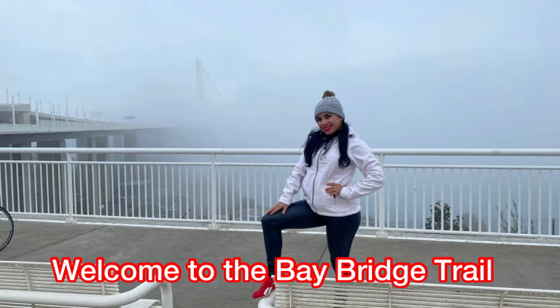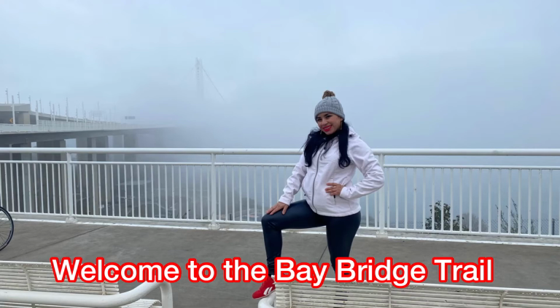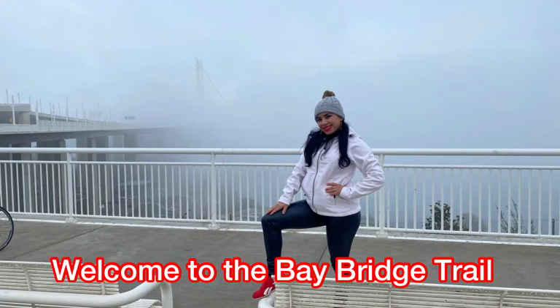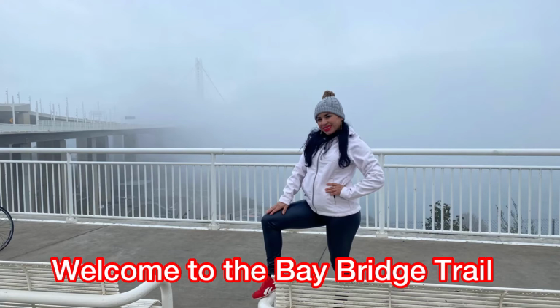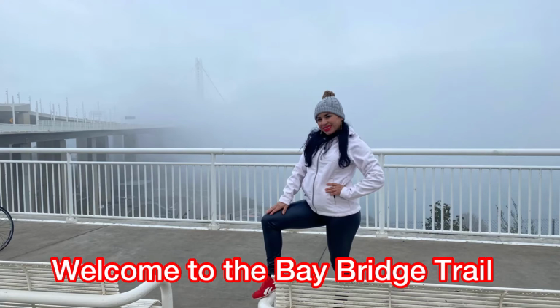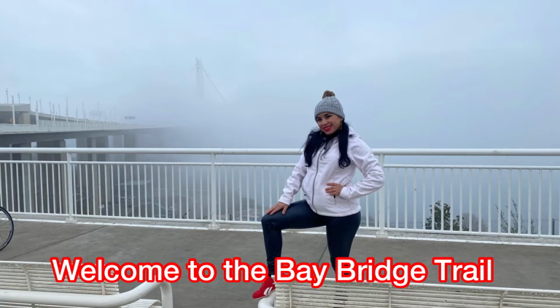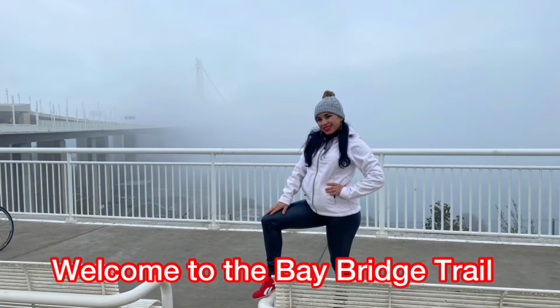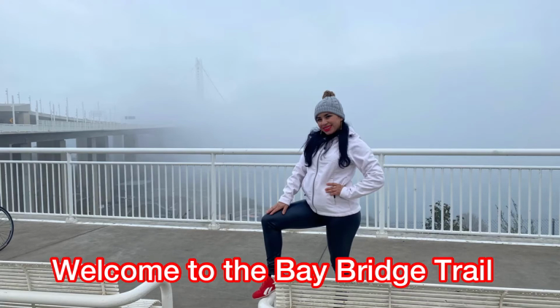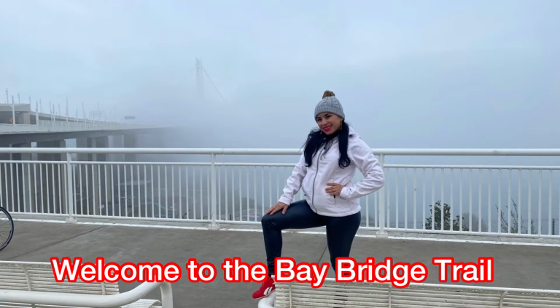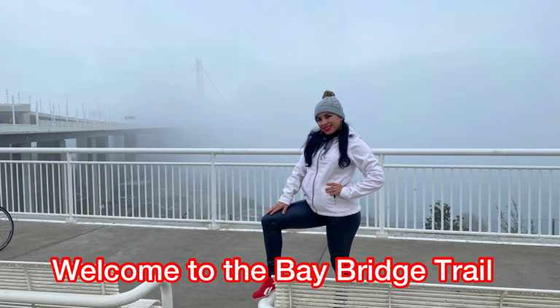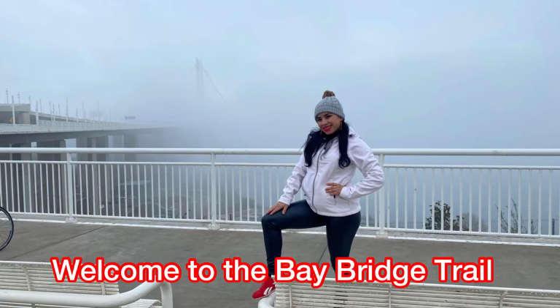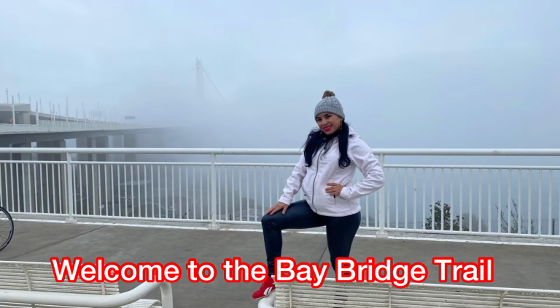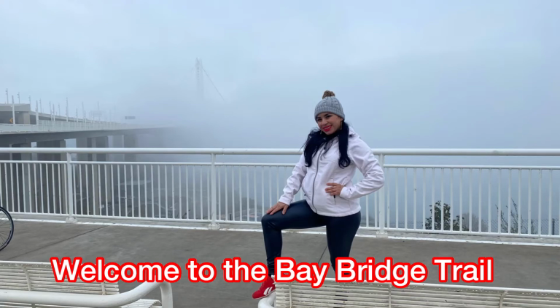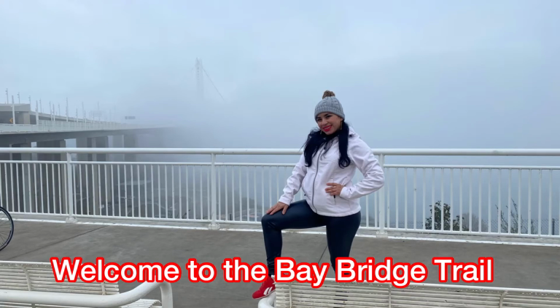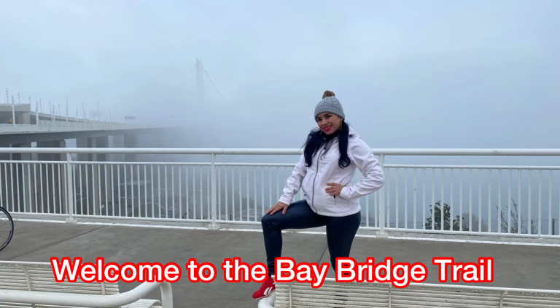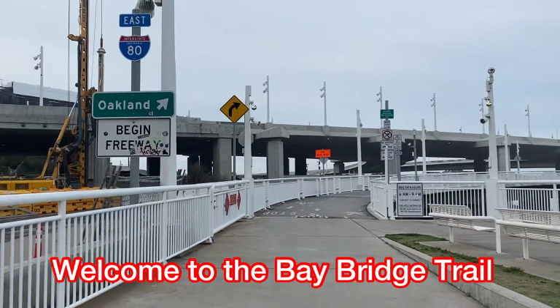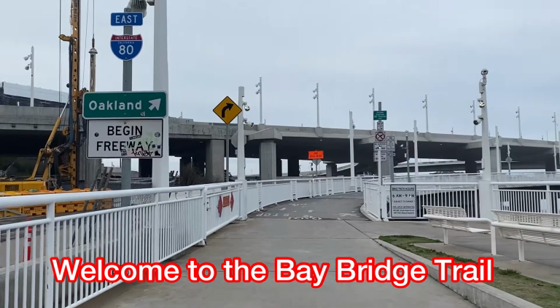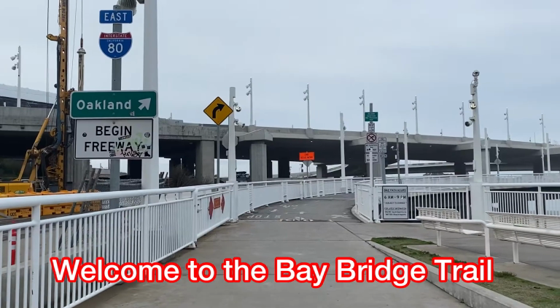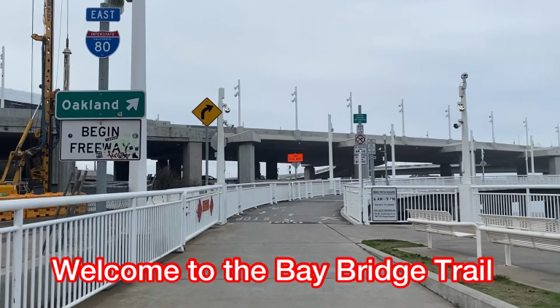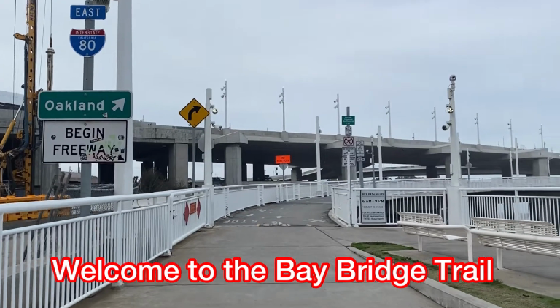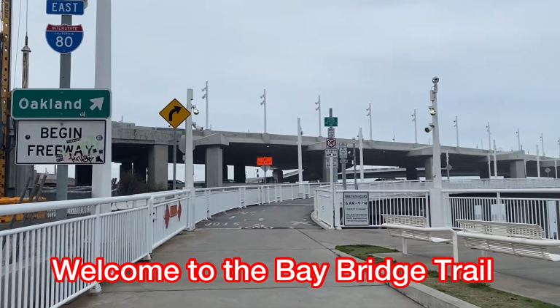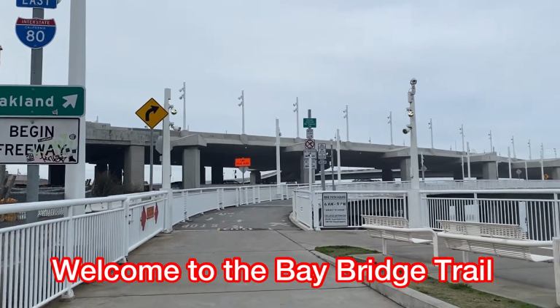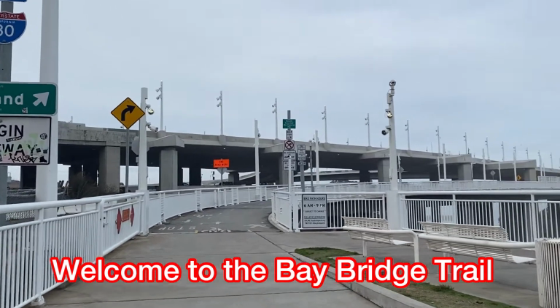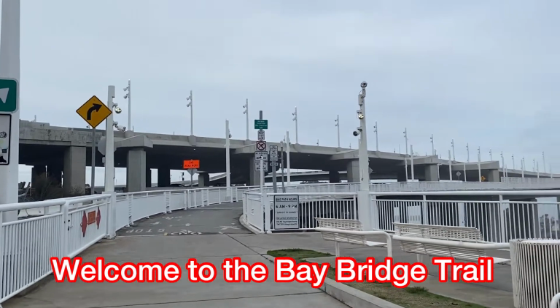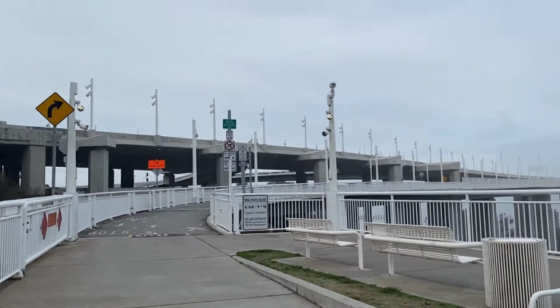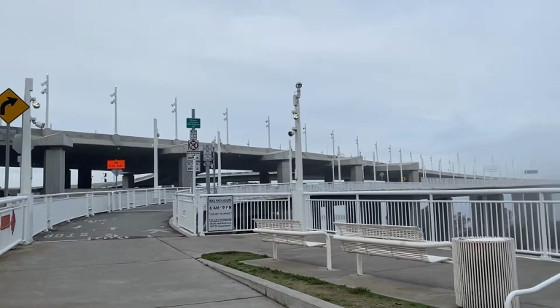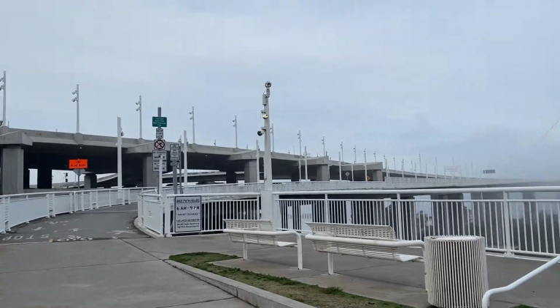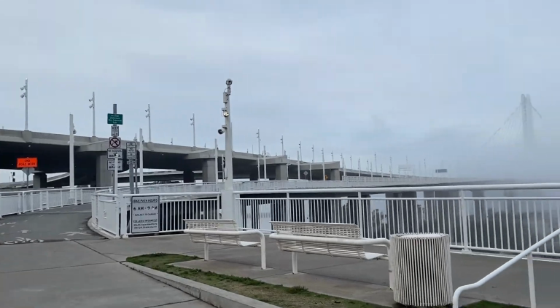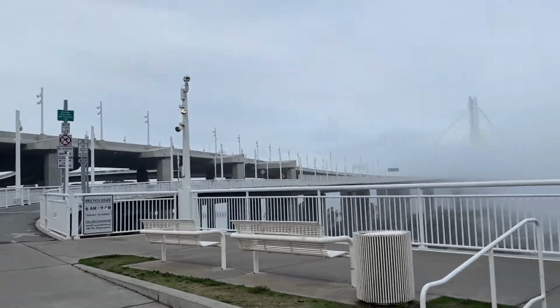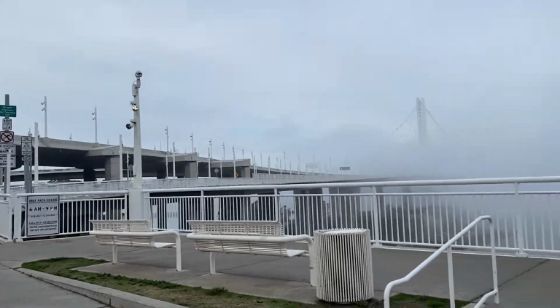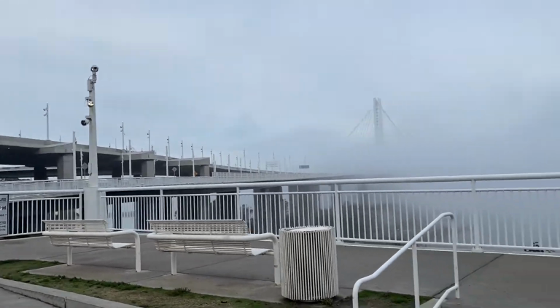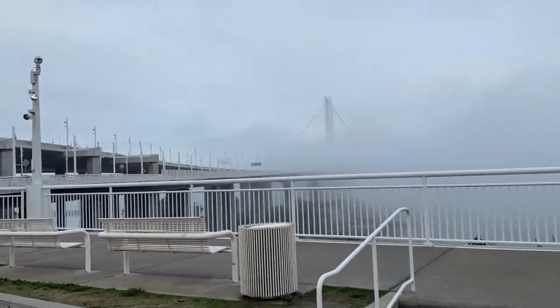Hi, welcome to the Bay Bridge Trail. I finally biked on the Bay Bridge.